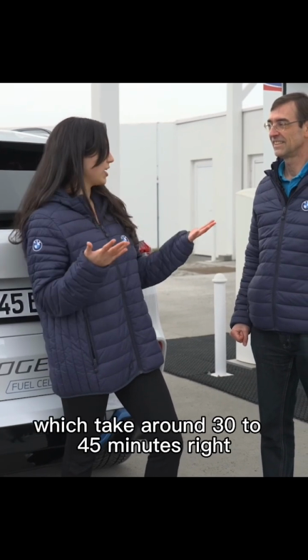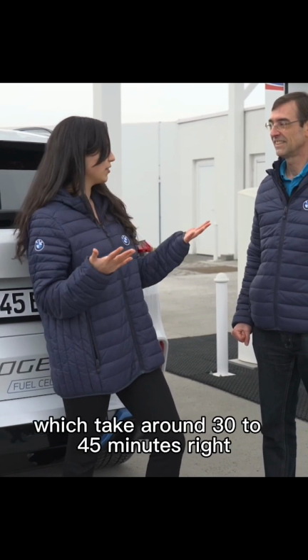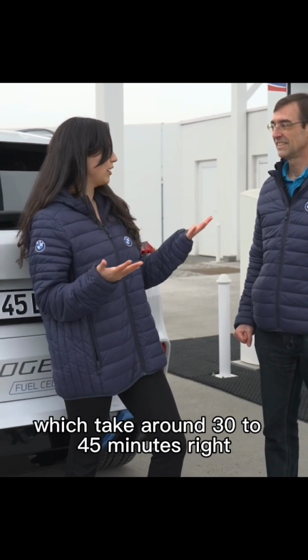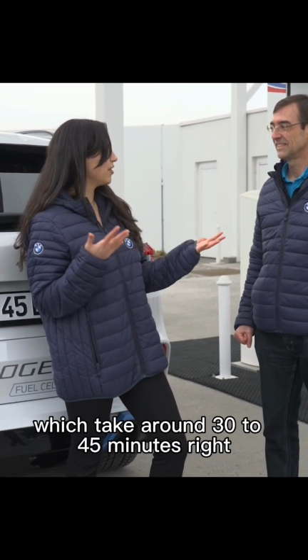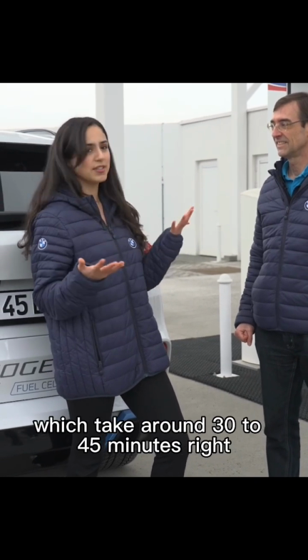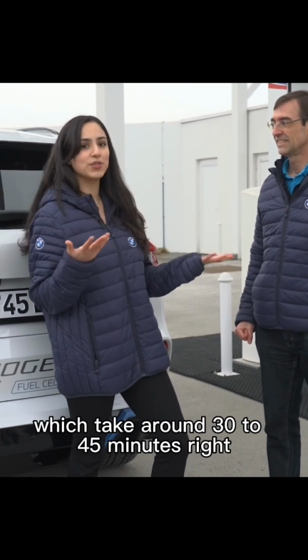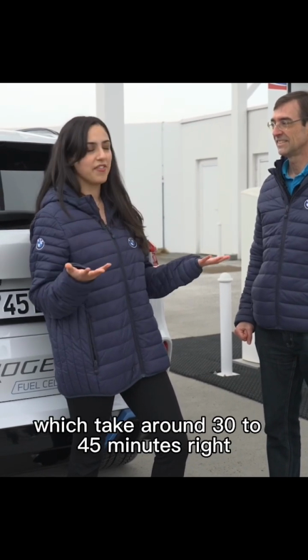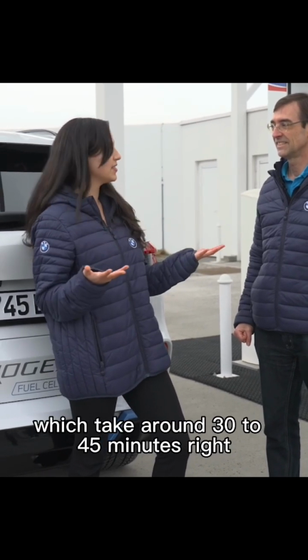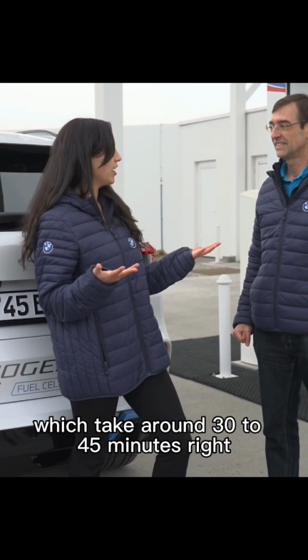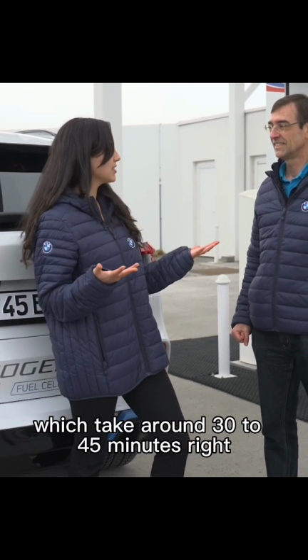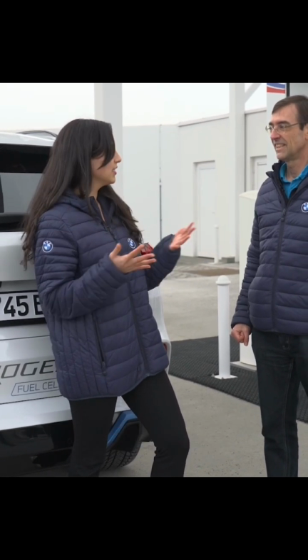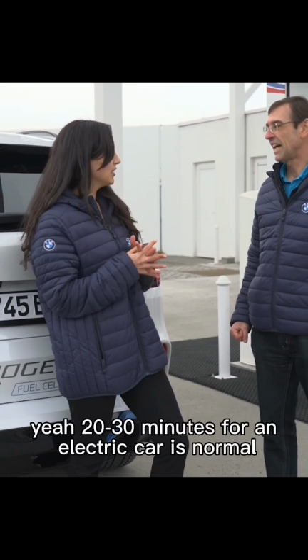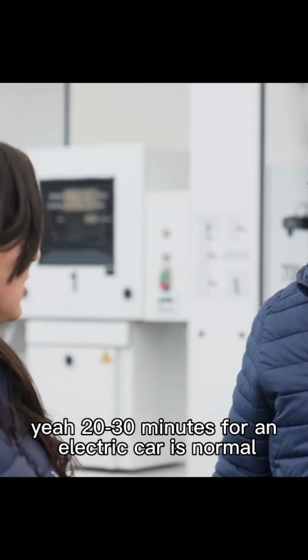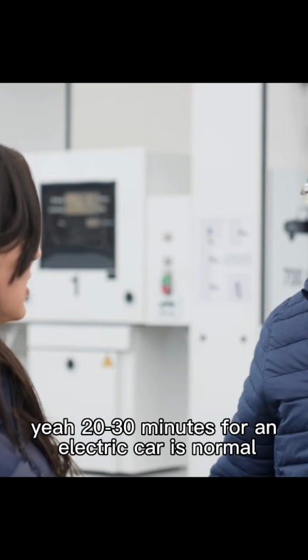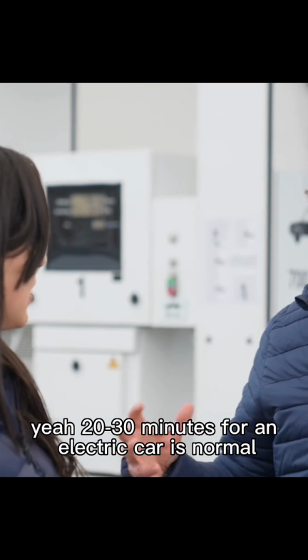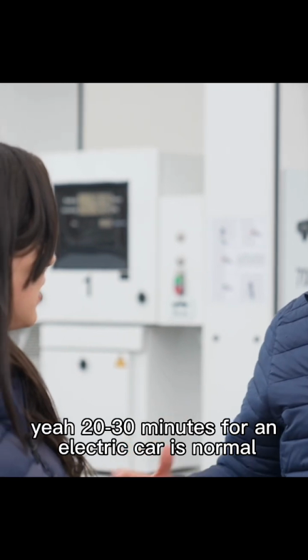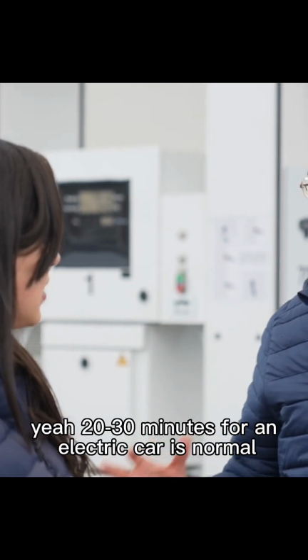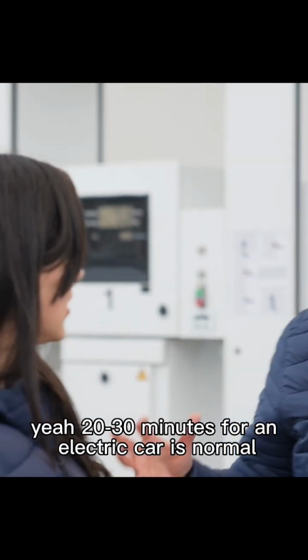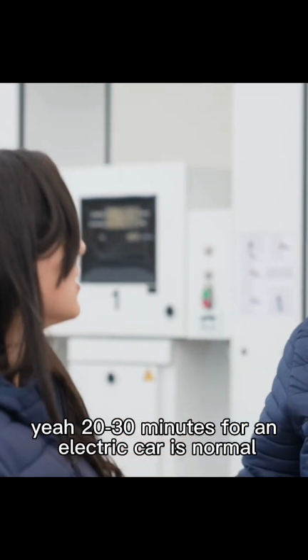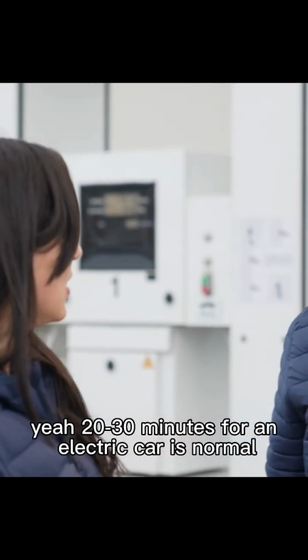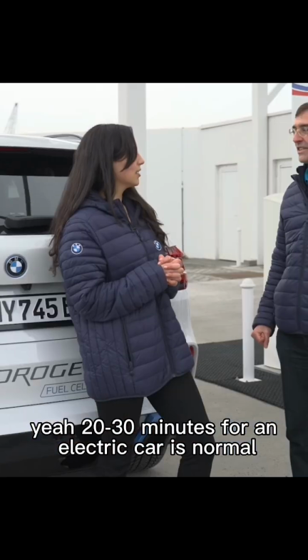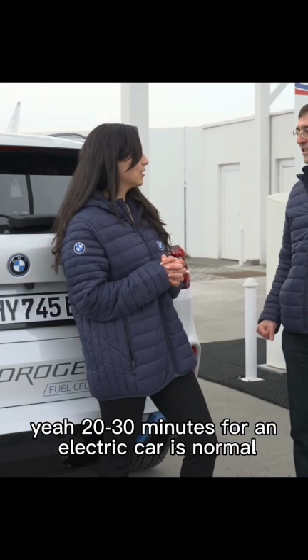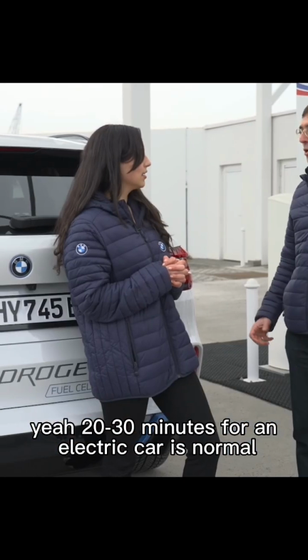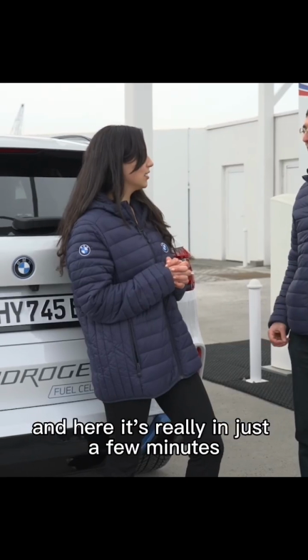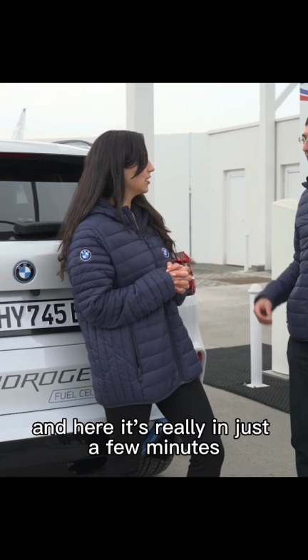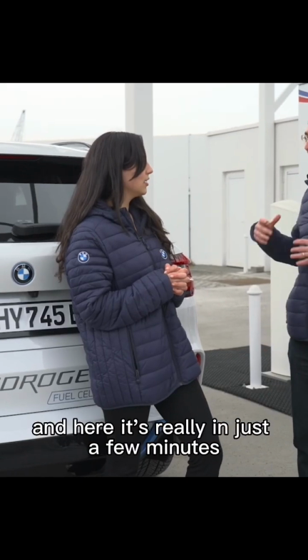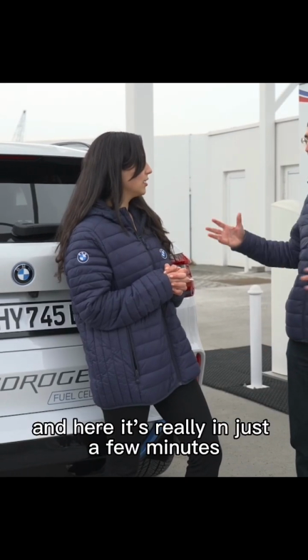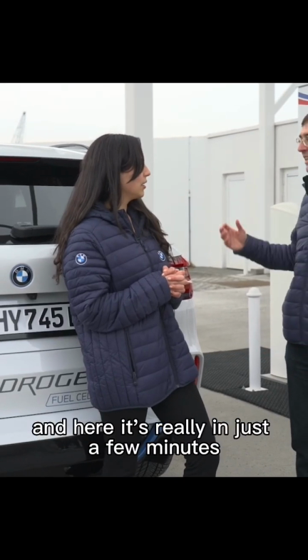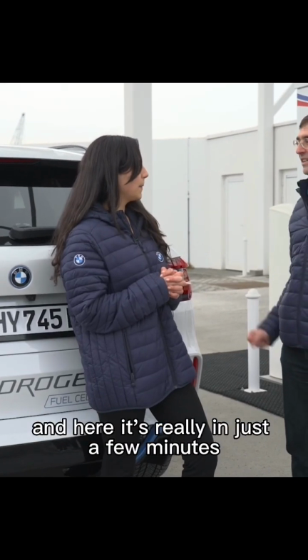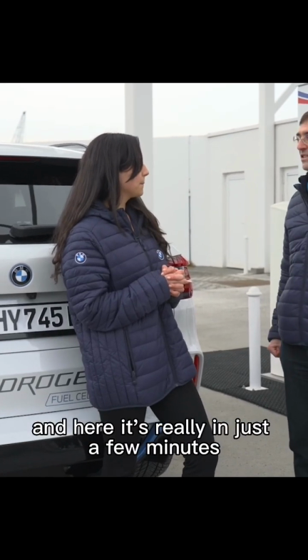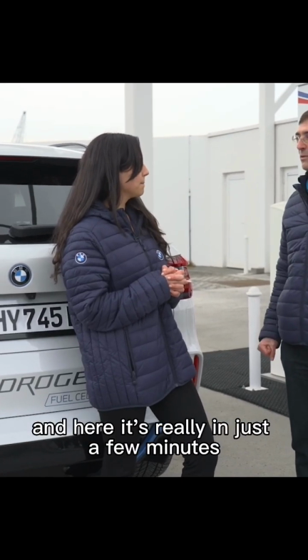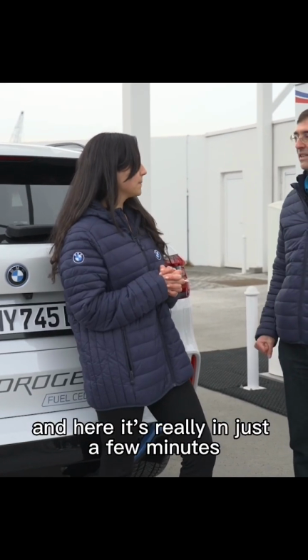In comparison to other electric vehicles, which take around 30 to 45 minutes — yeah, 20 to 30 minutes for an electric car is normal — and here it's really in just a few minutes.